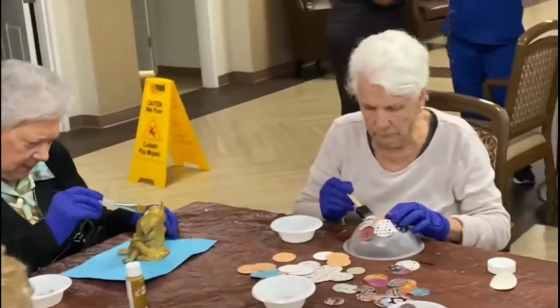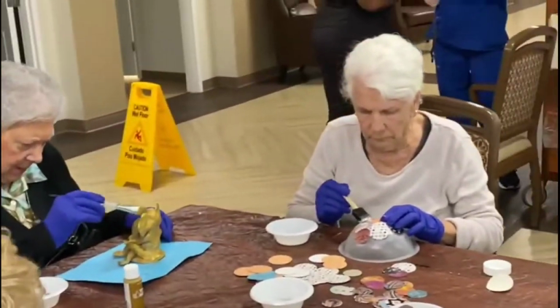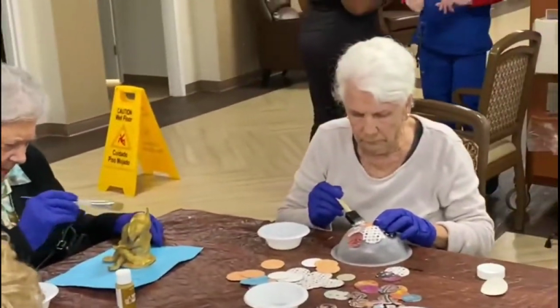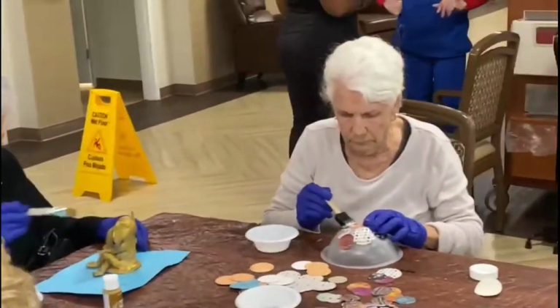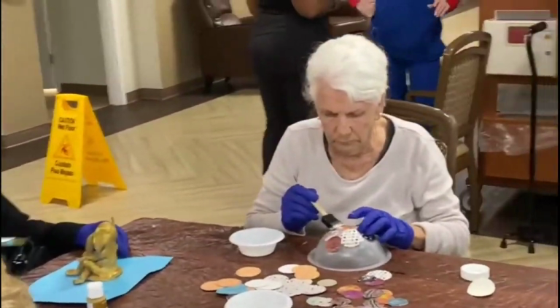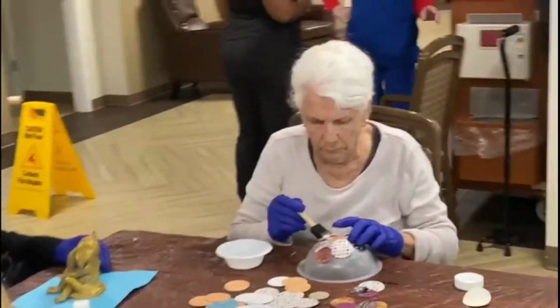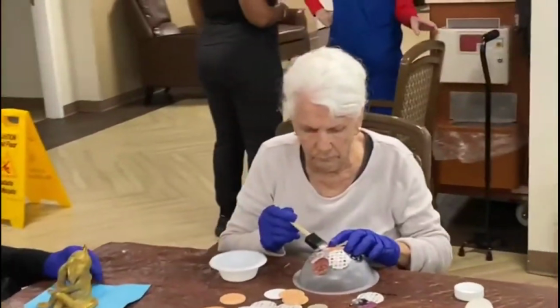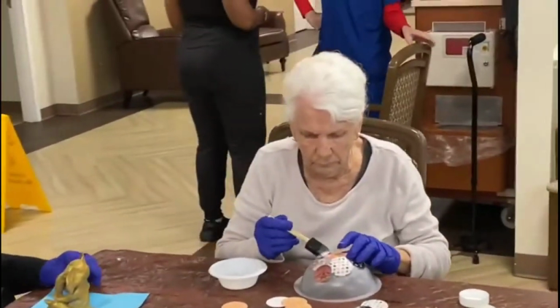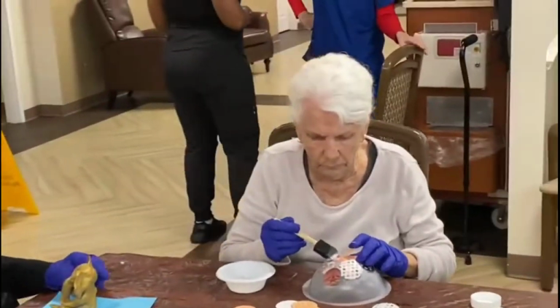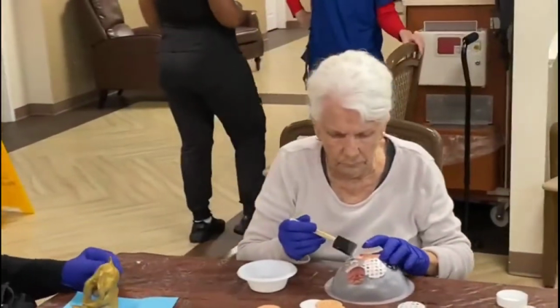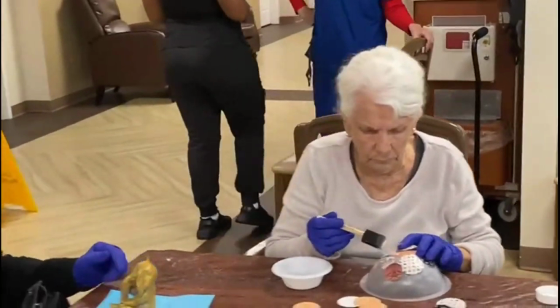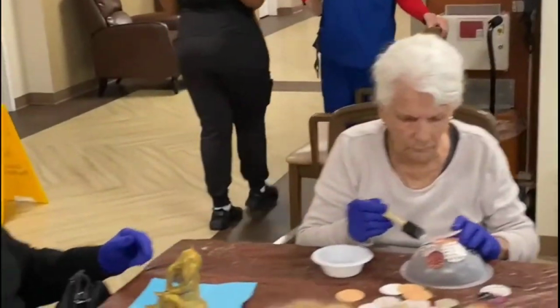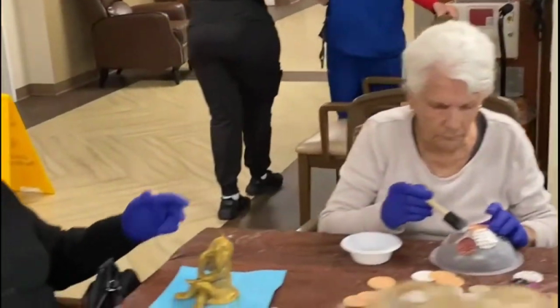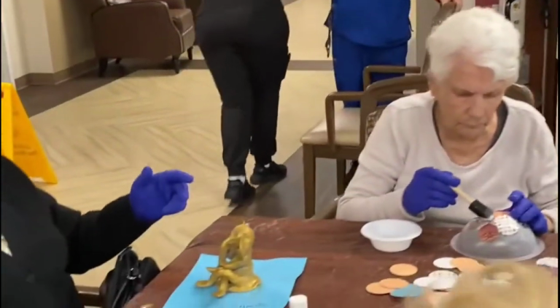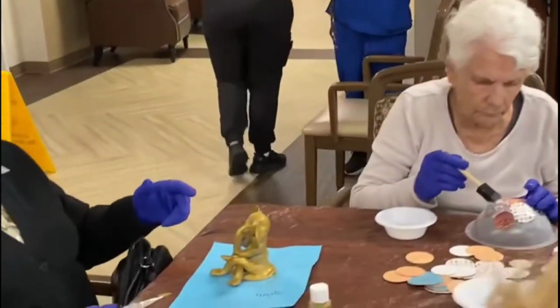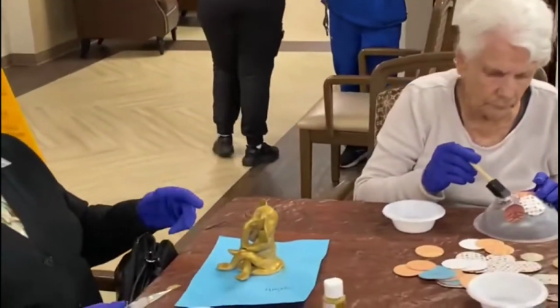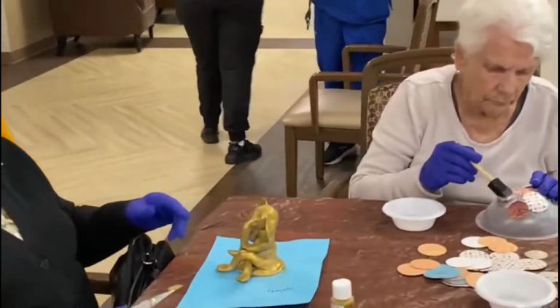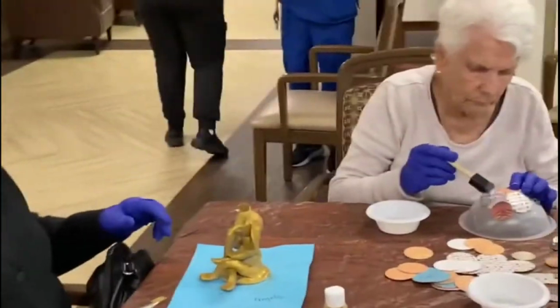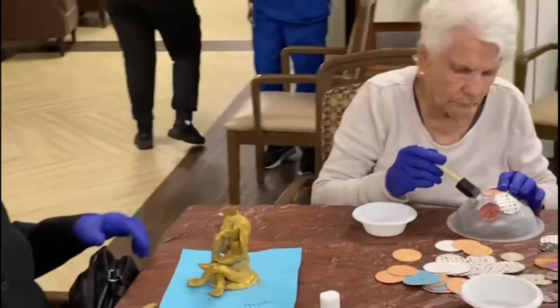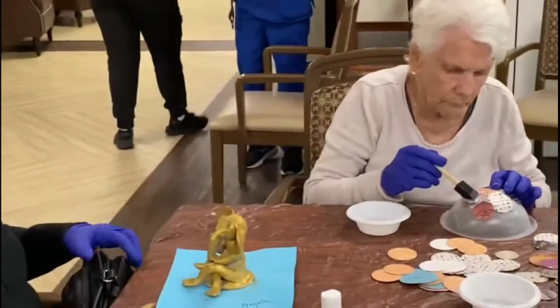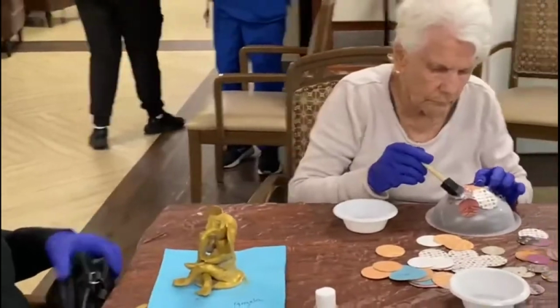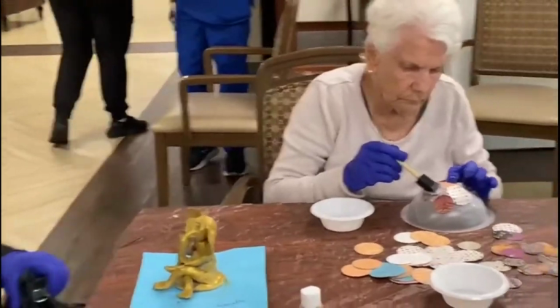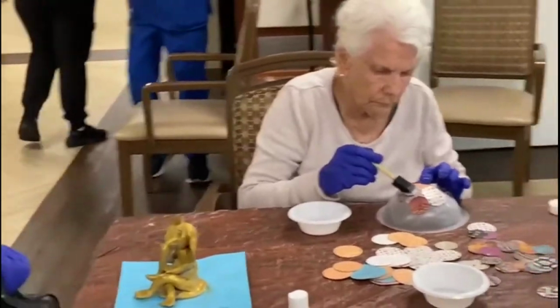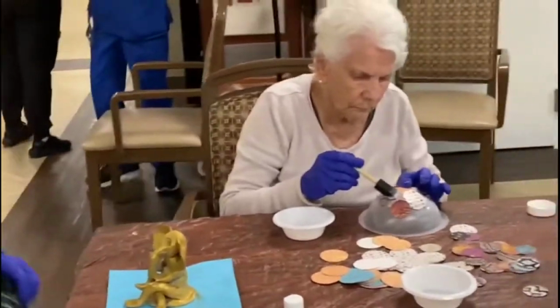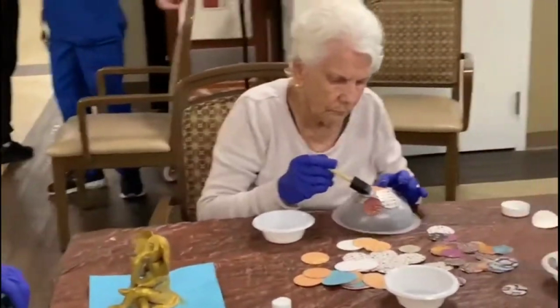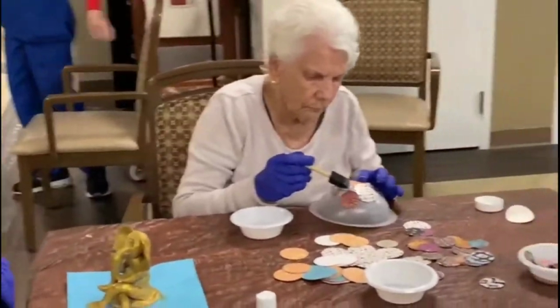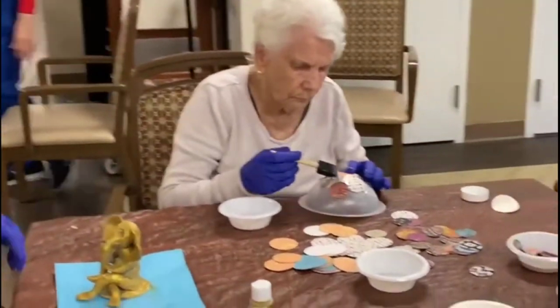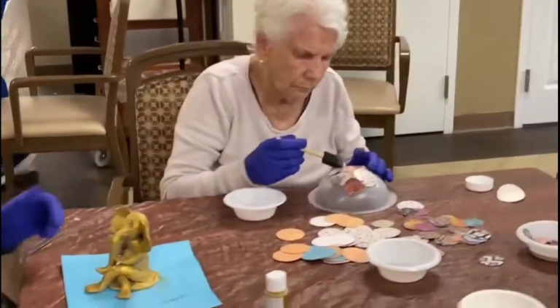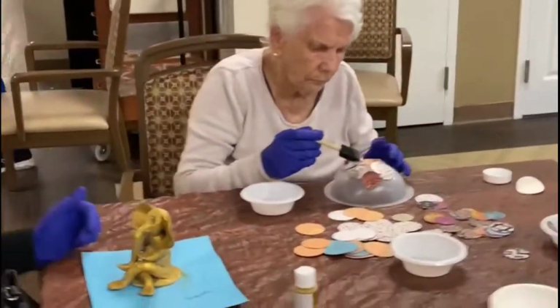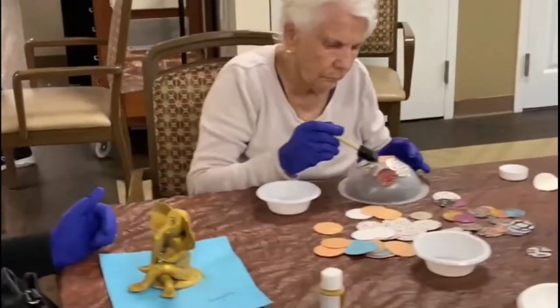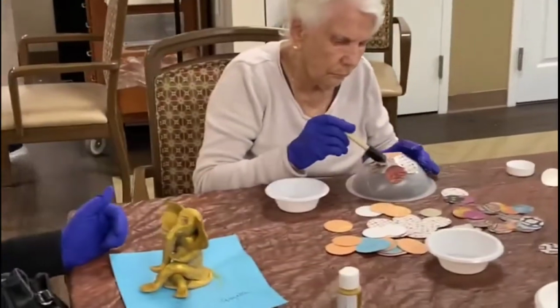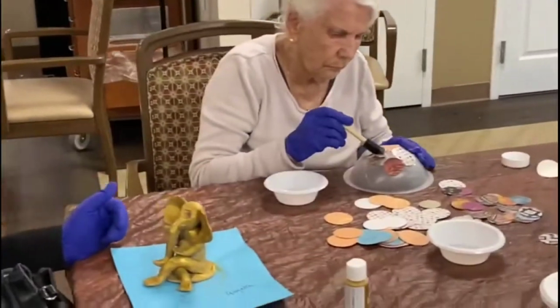Here's Angela finishing off her elephant. It's beautiful. Look at that.